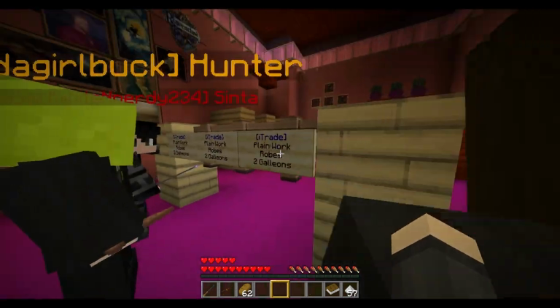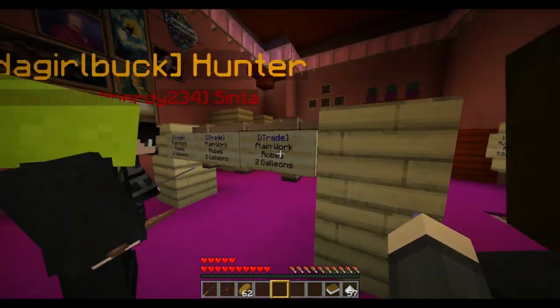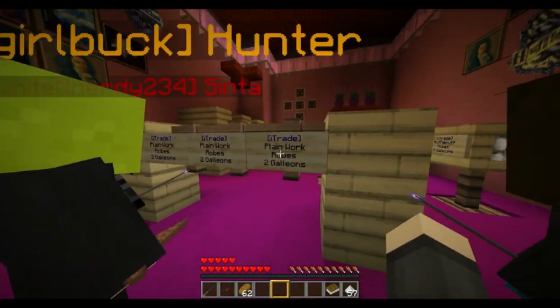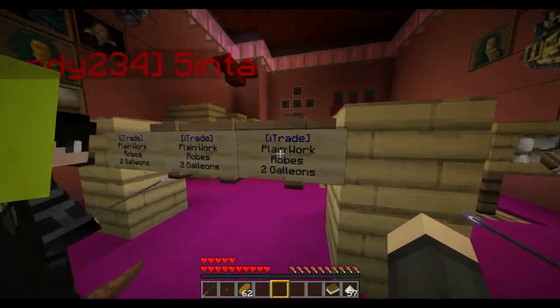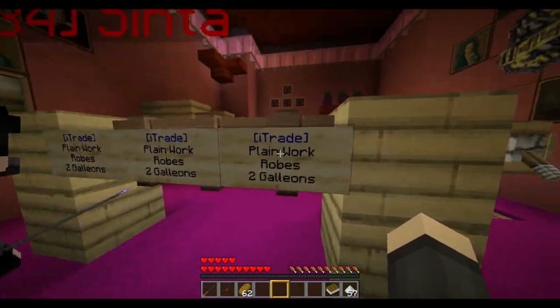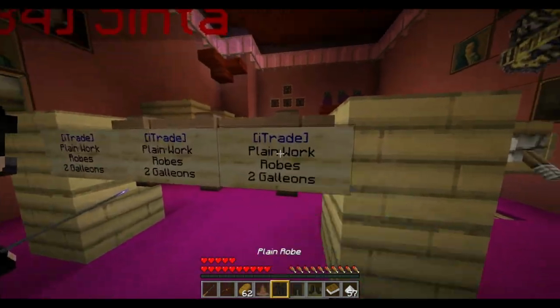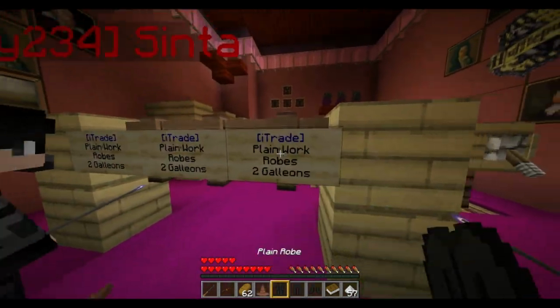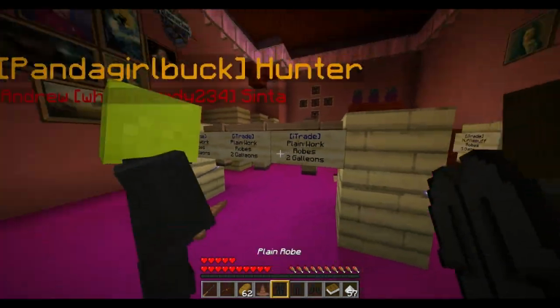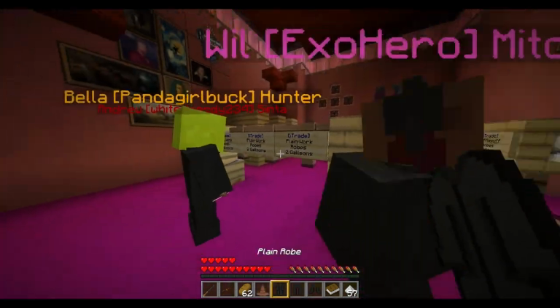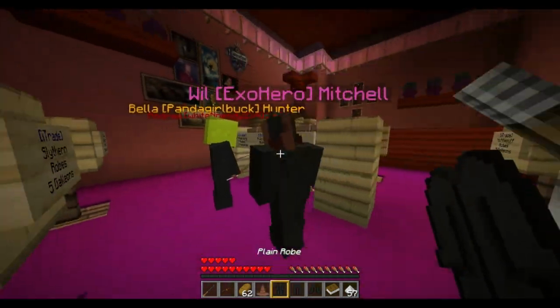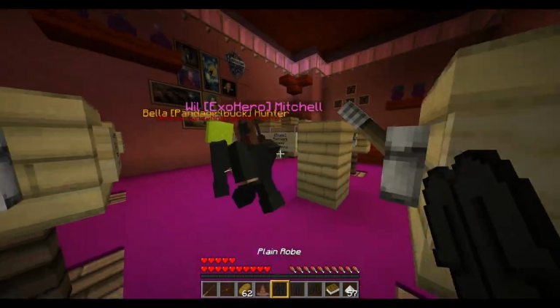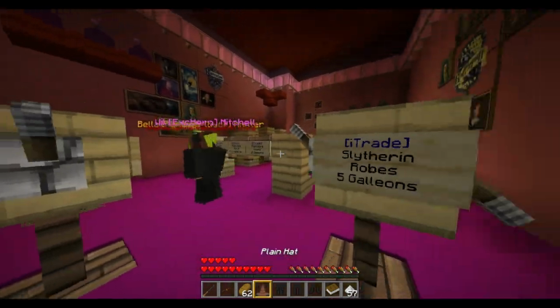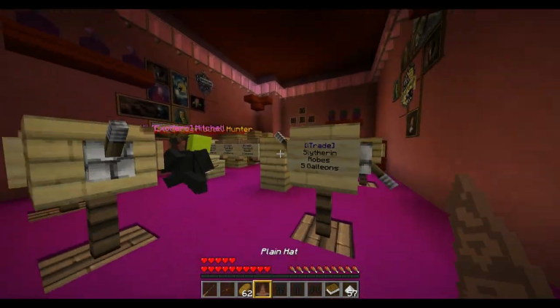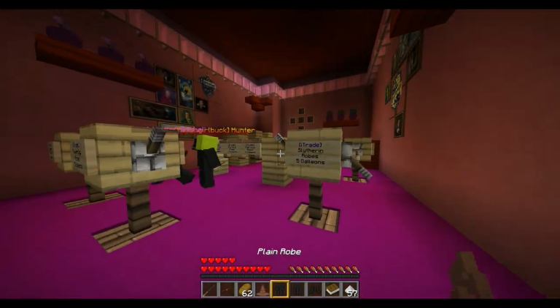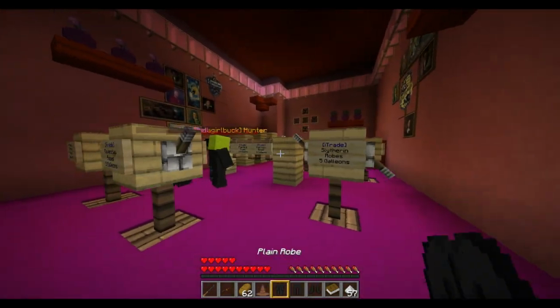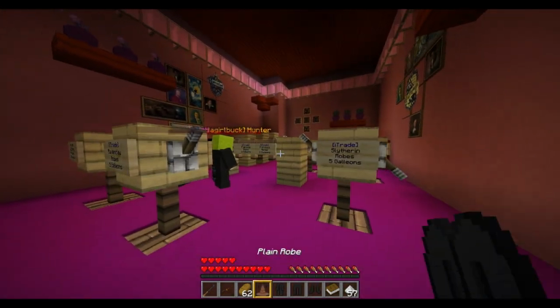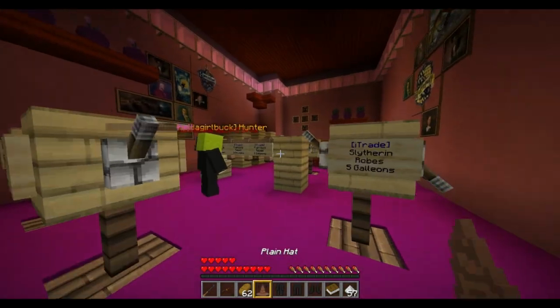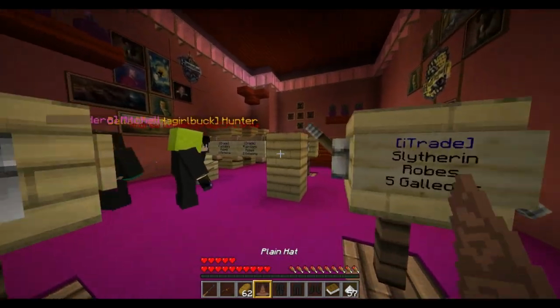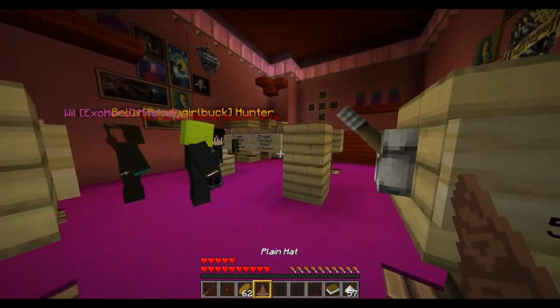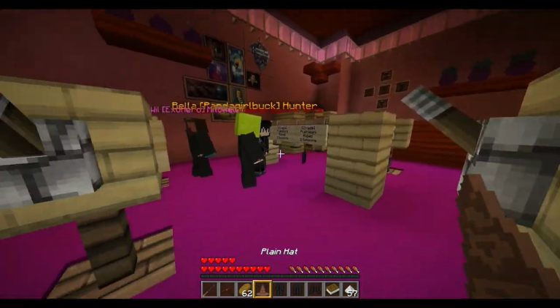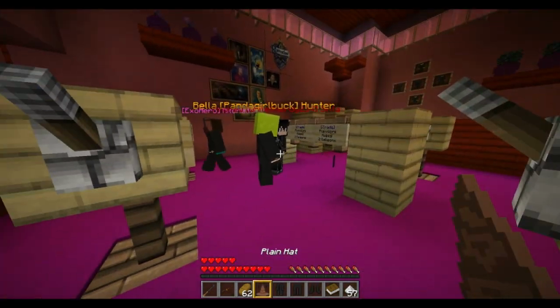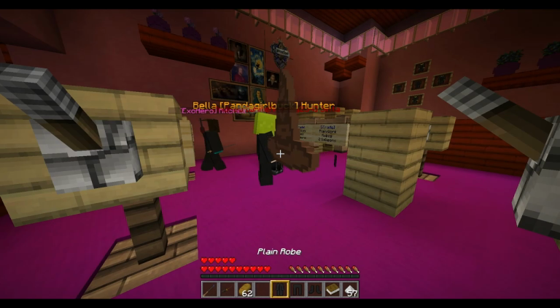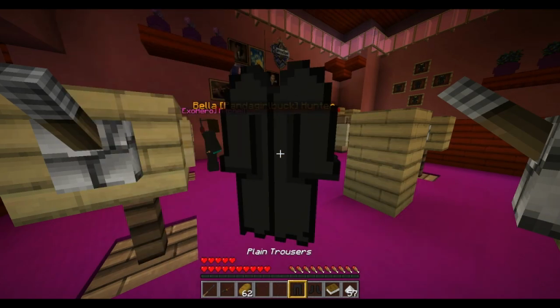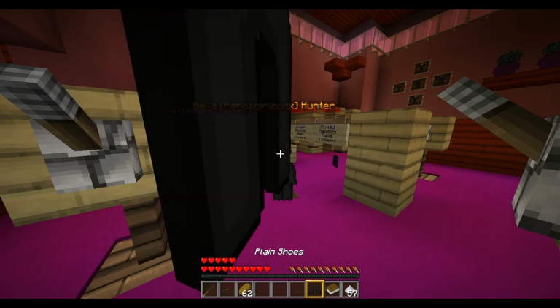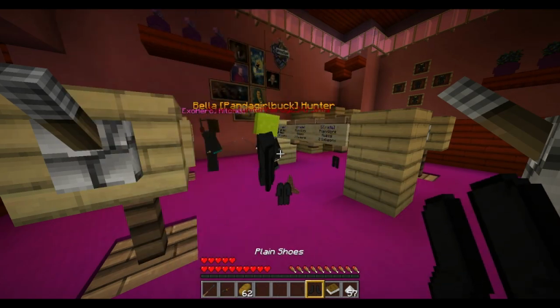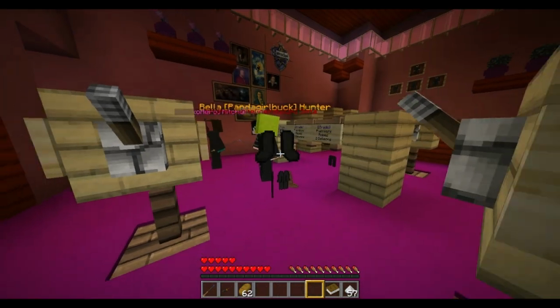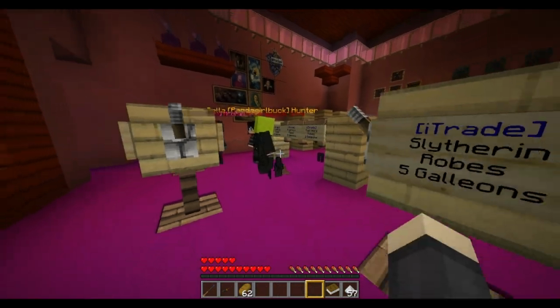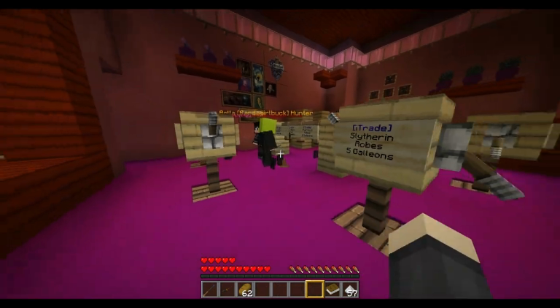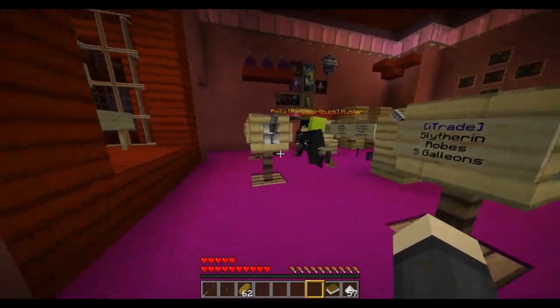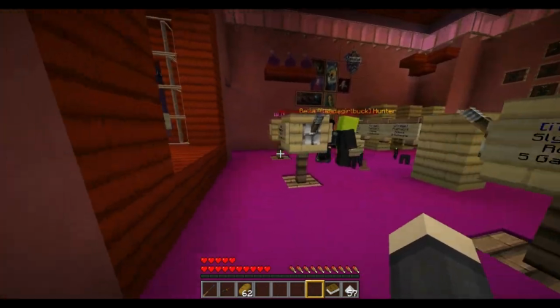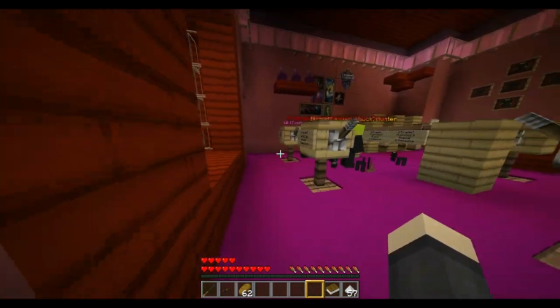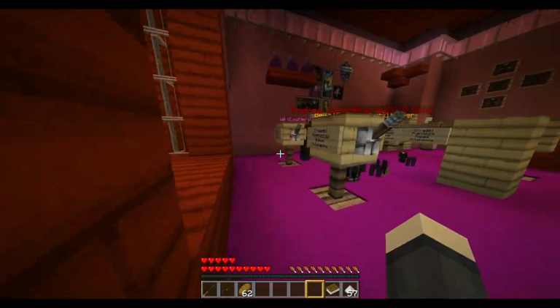You want to get plain work robes. These are only two galleons and you just right-click the sign to buy them.